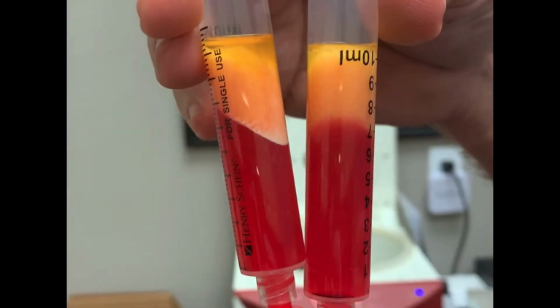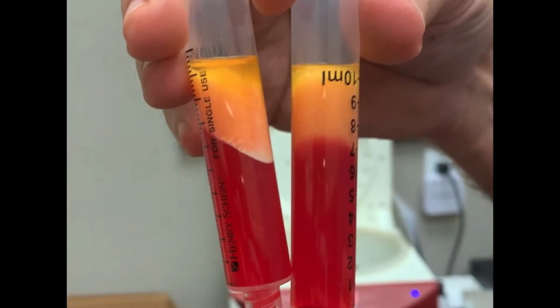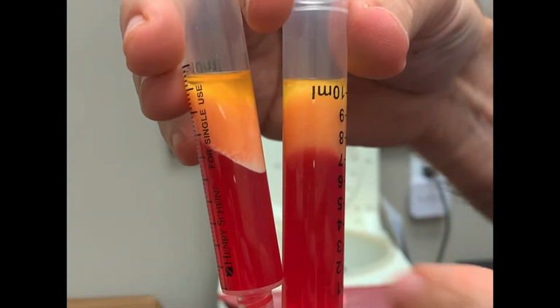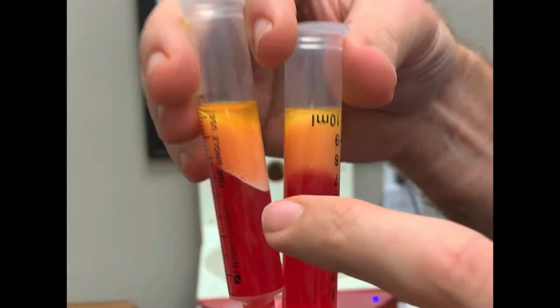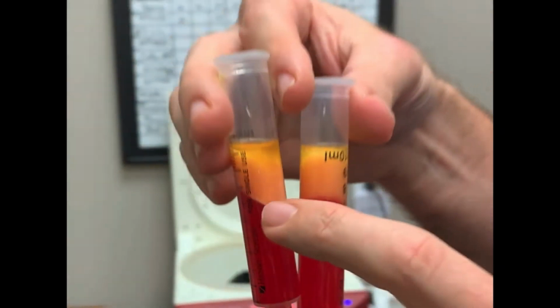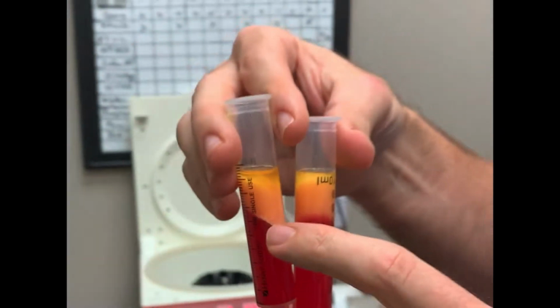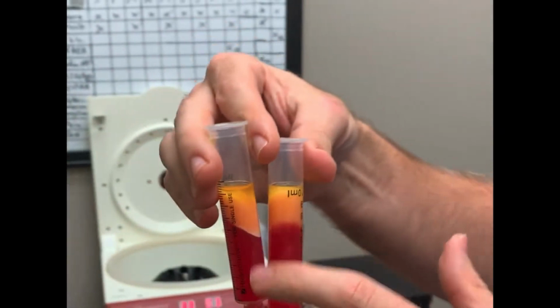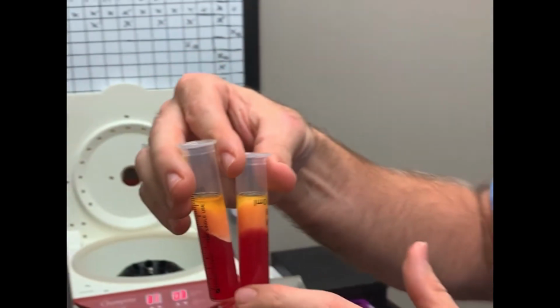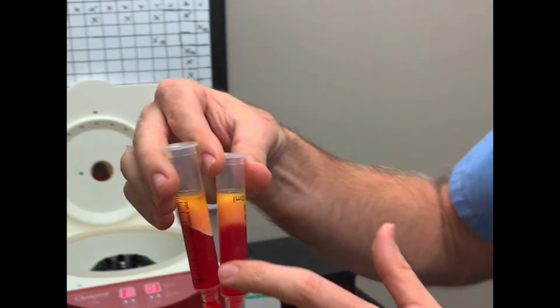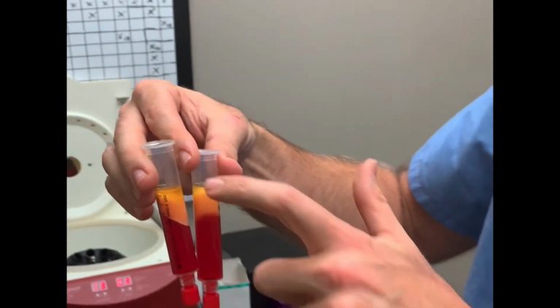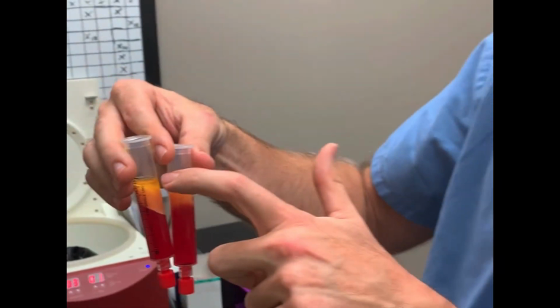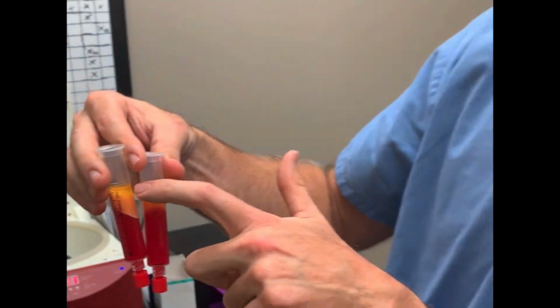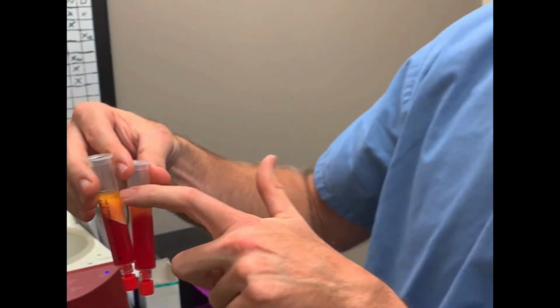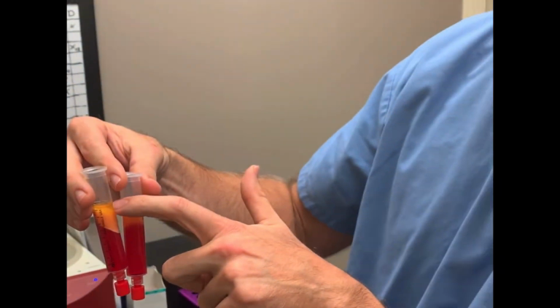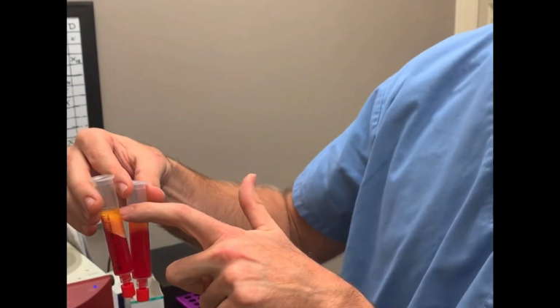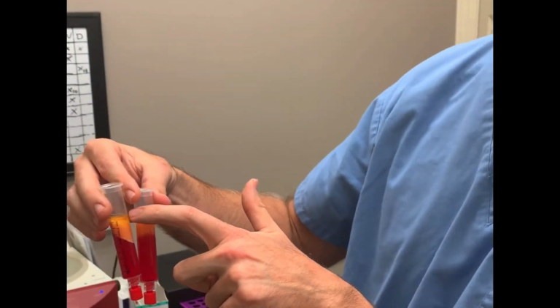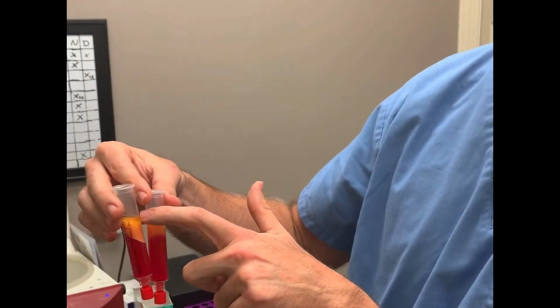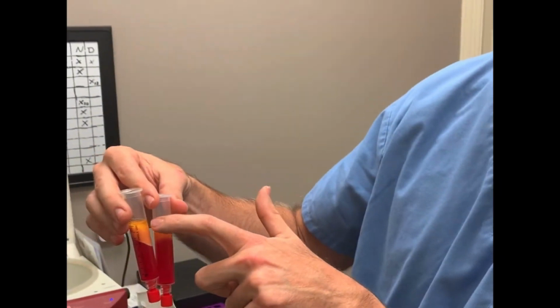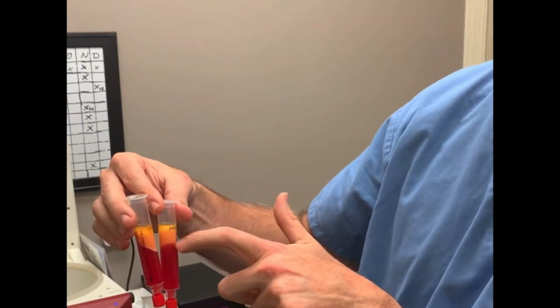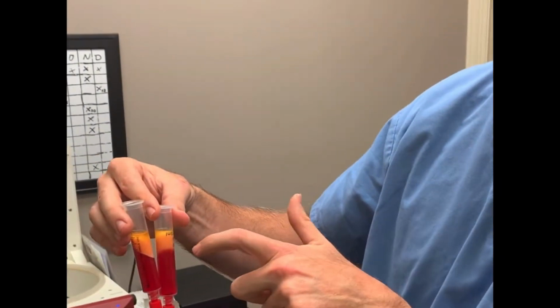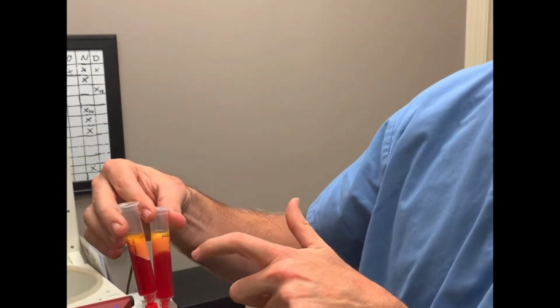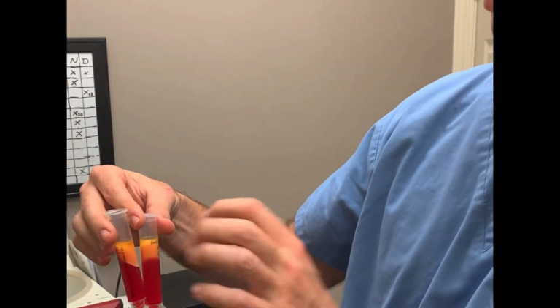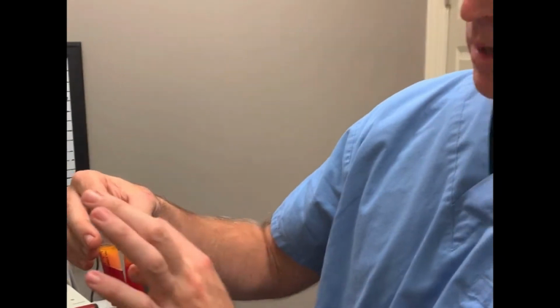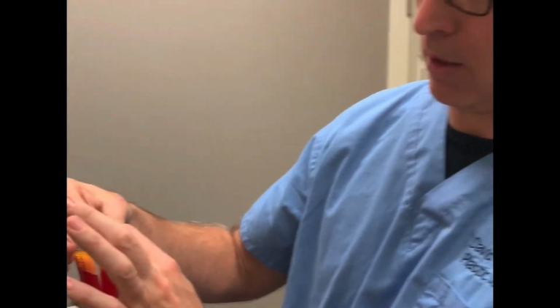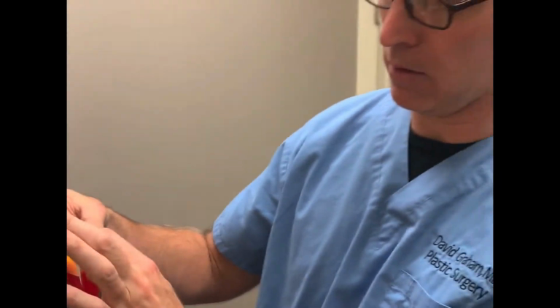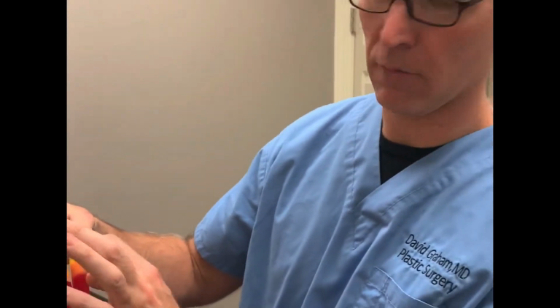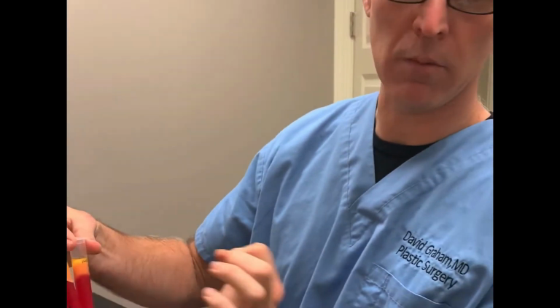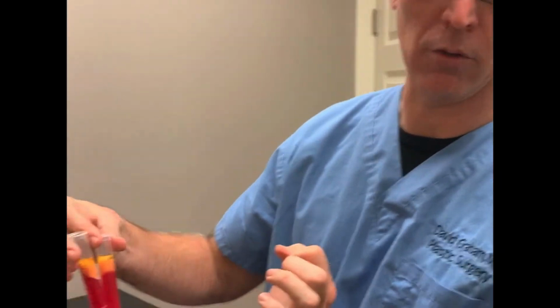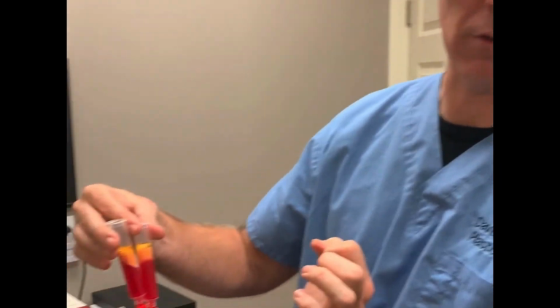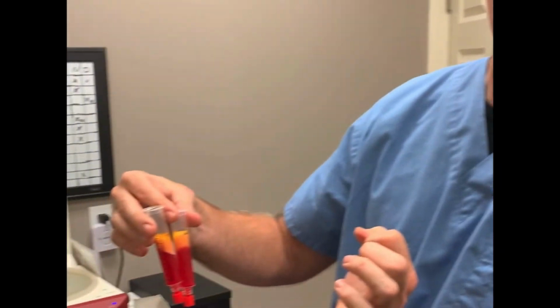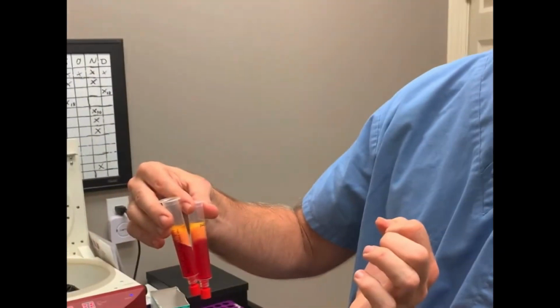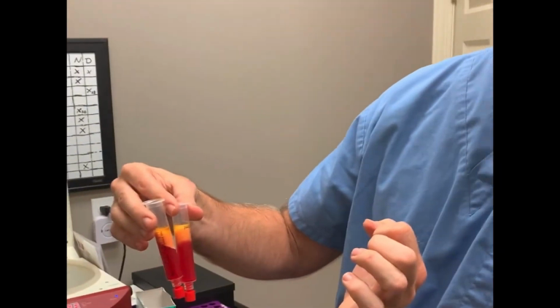What I'm going to do is drain this off and then wick it with a piece of gauze, and then the stuff in the middle will be ready to inject.